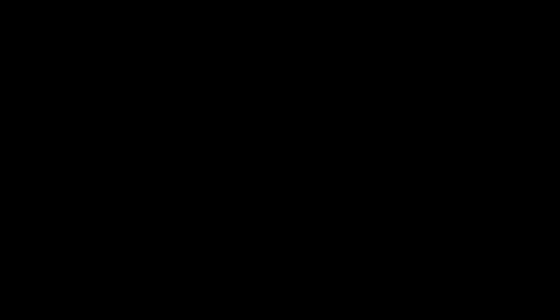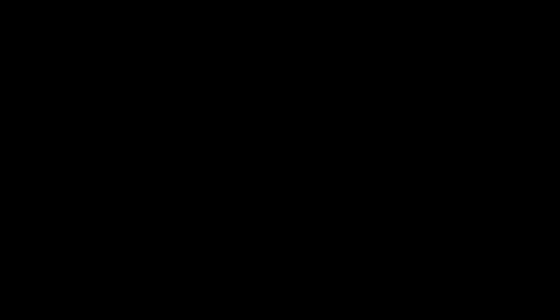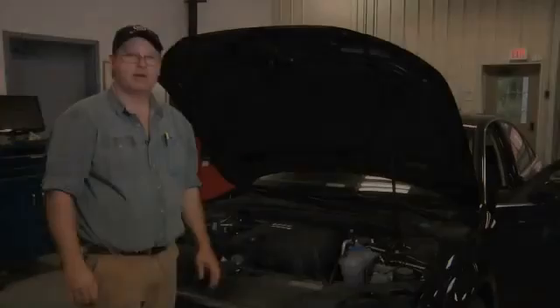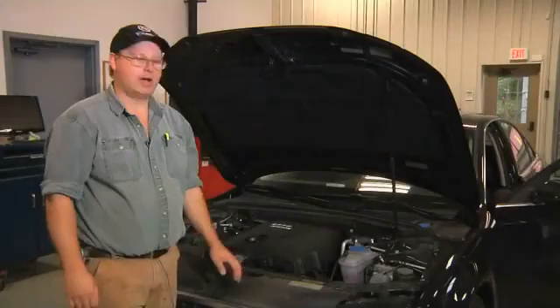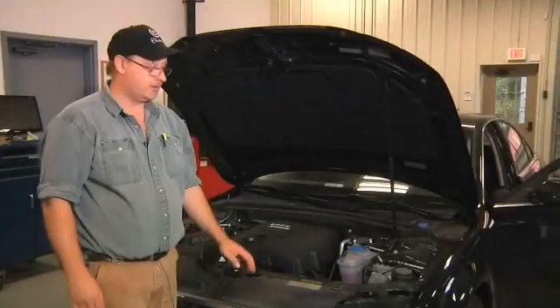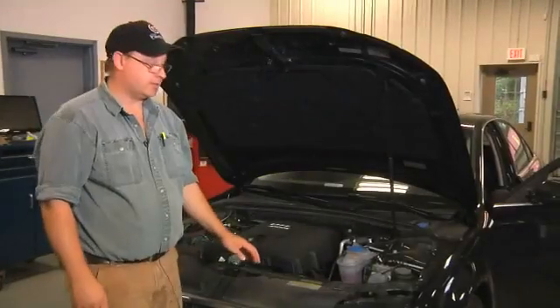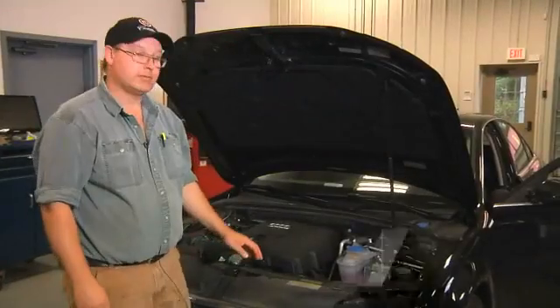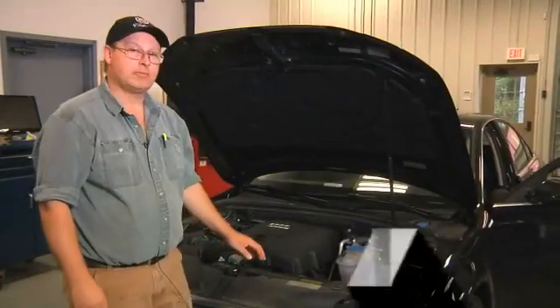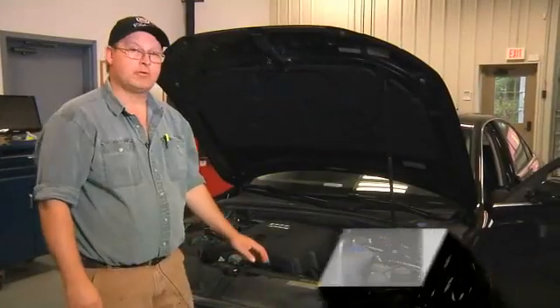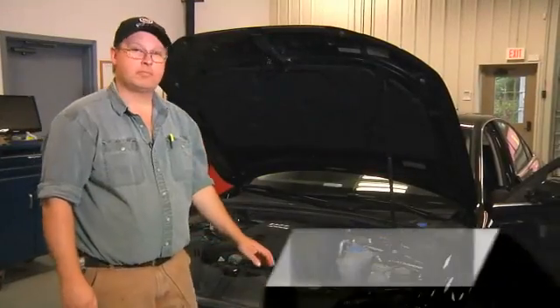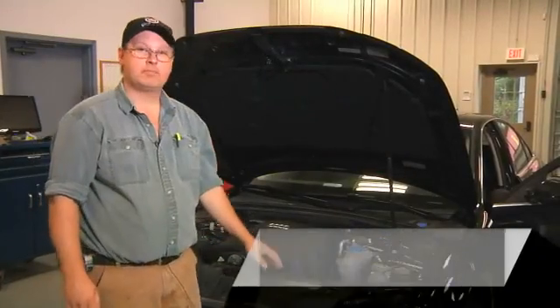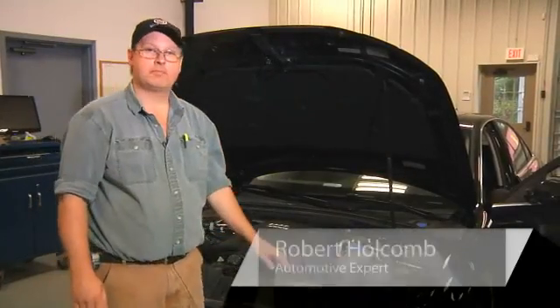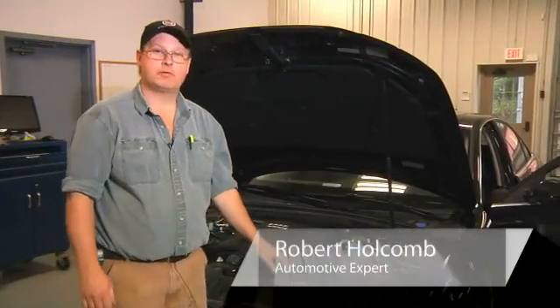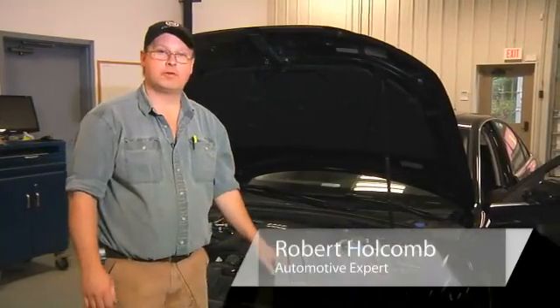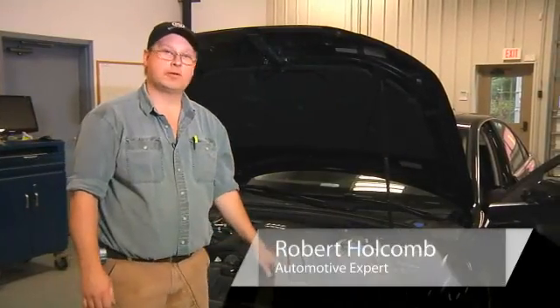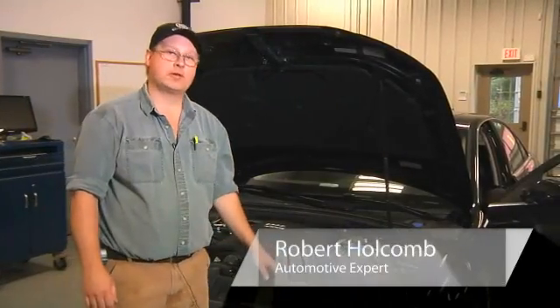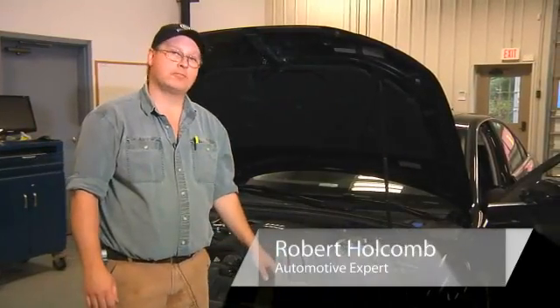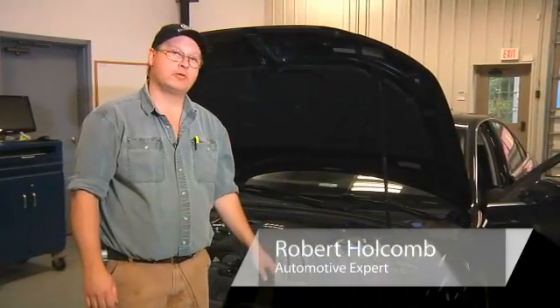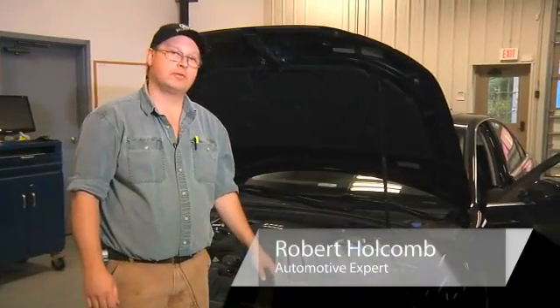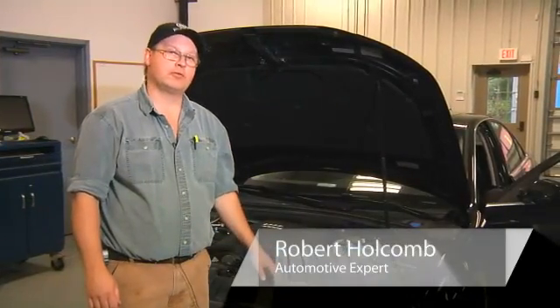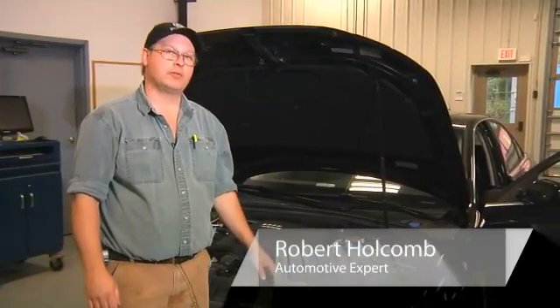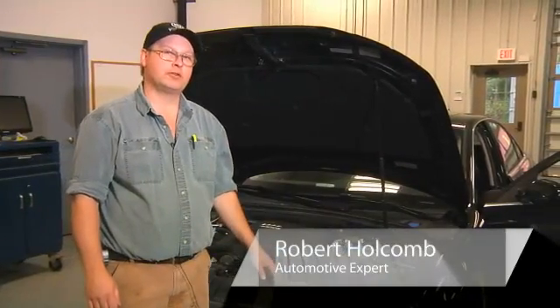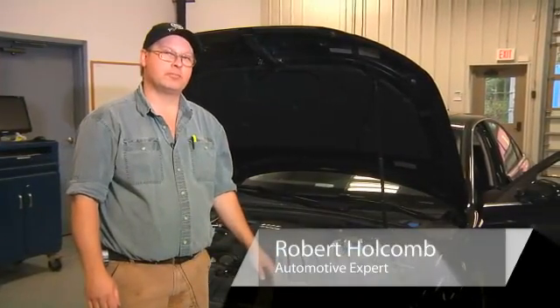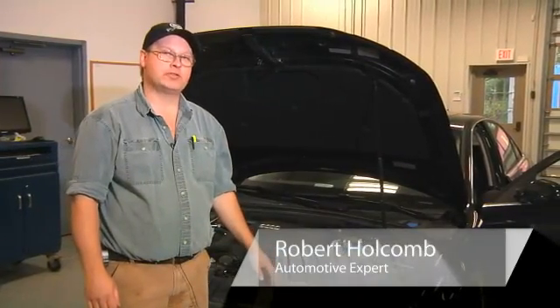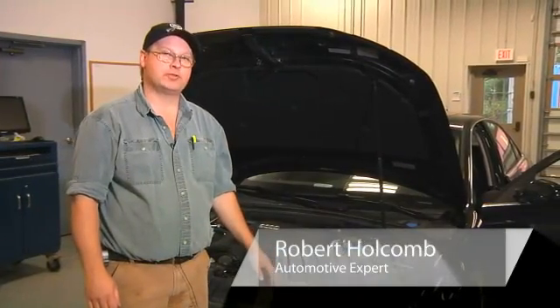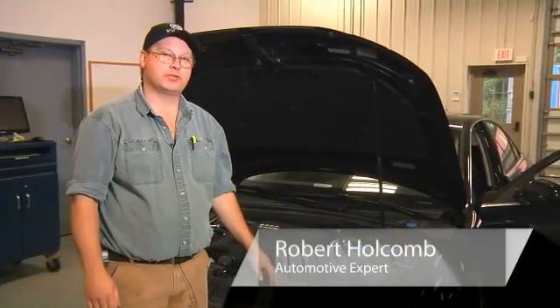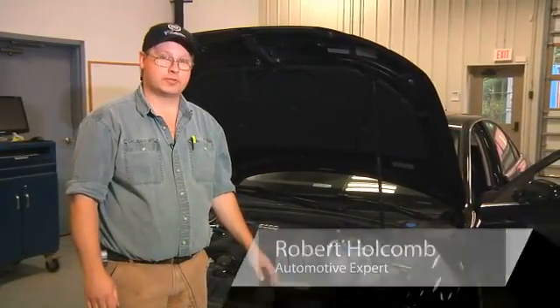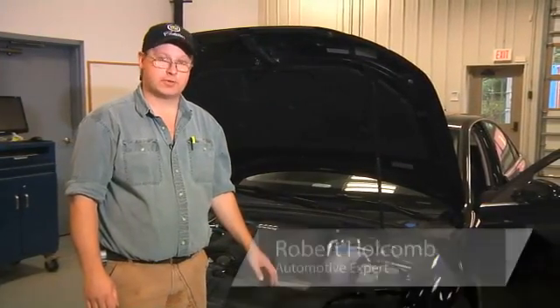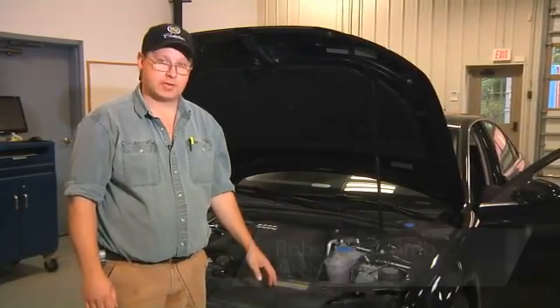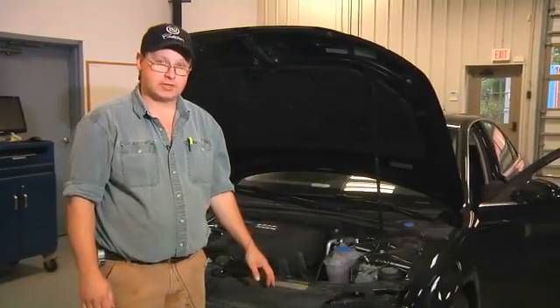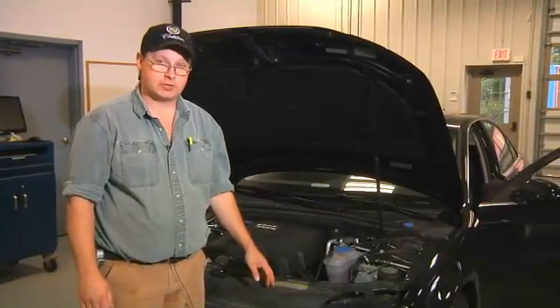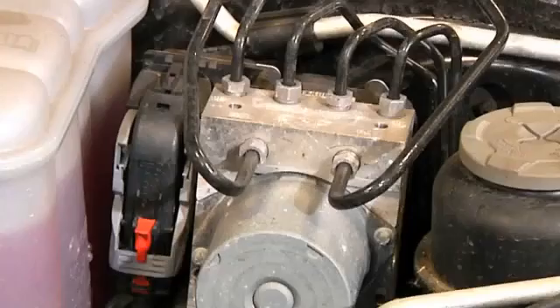Hi, this is Bob Holcomb from Apex Automotive in Great Barrington, Massachusetts for Demand Studios.